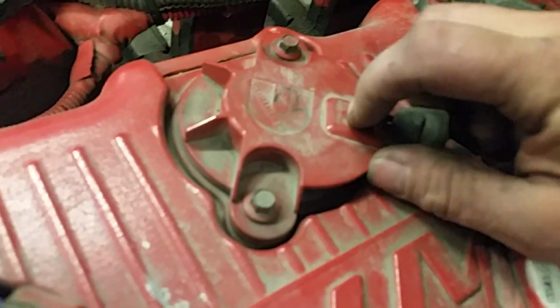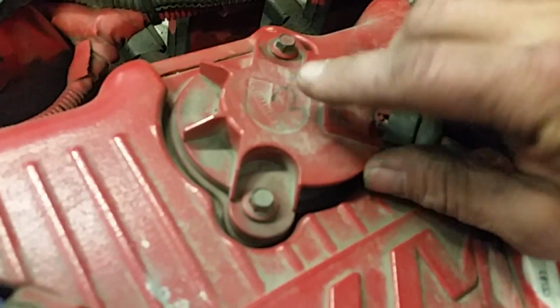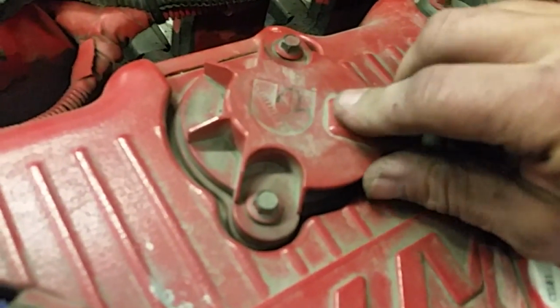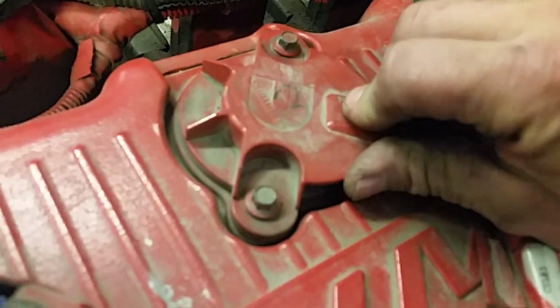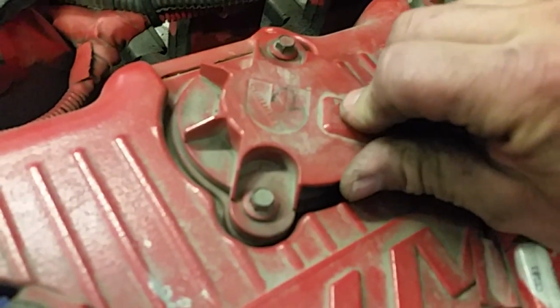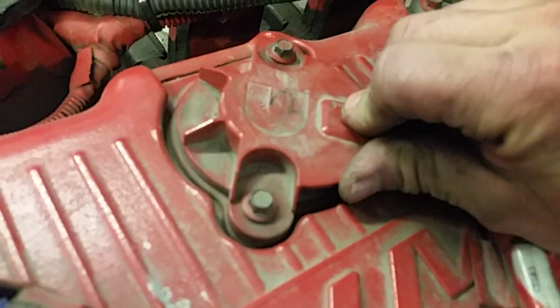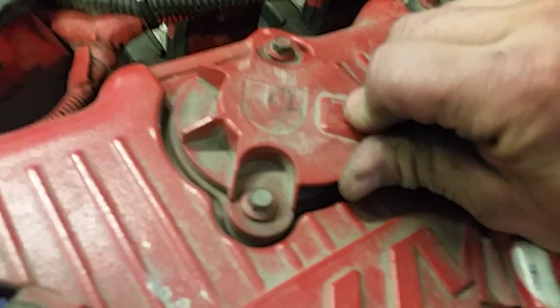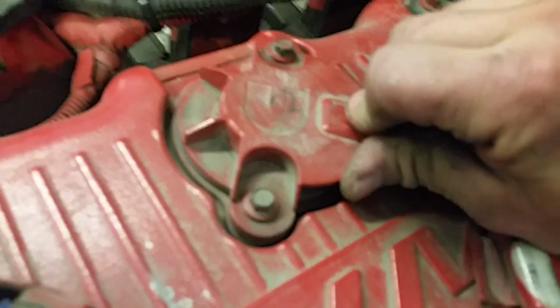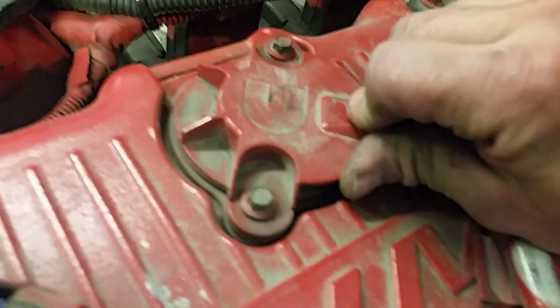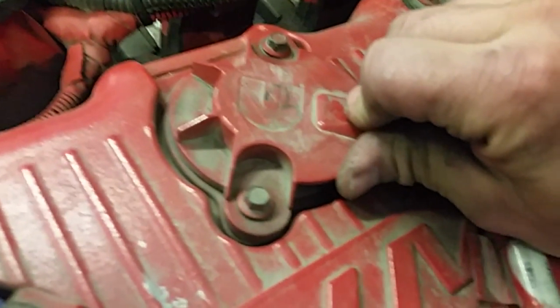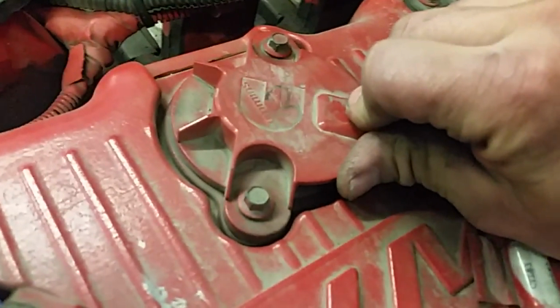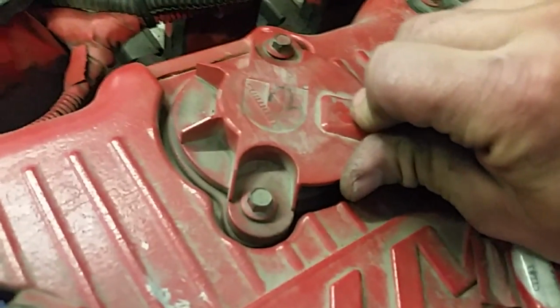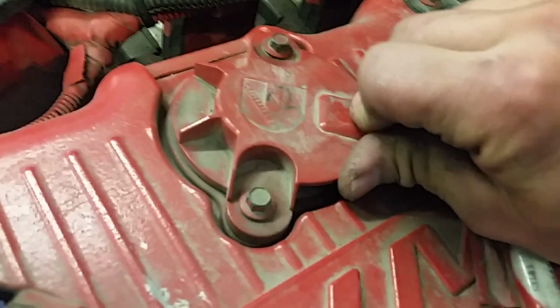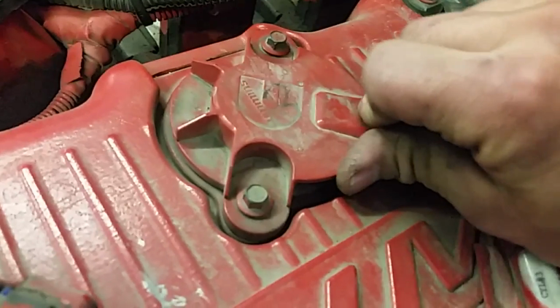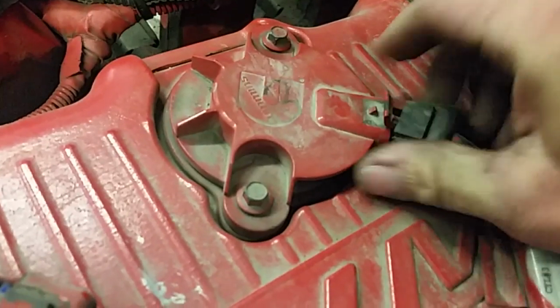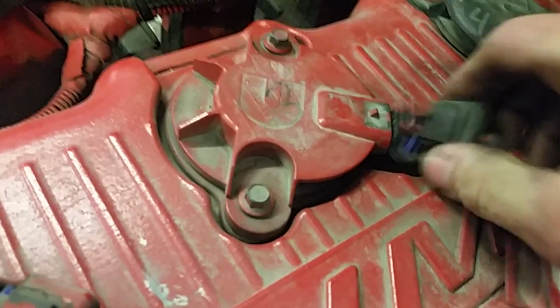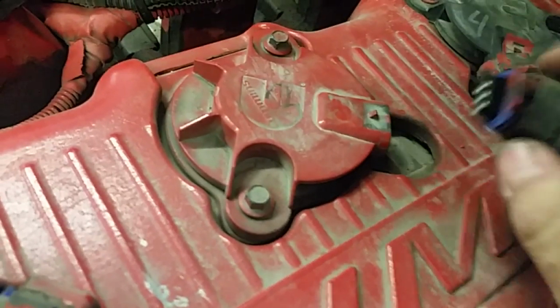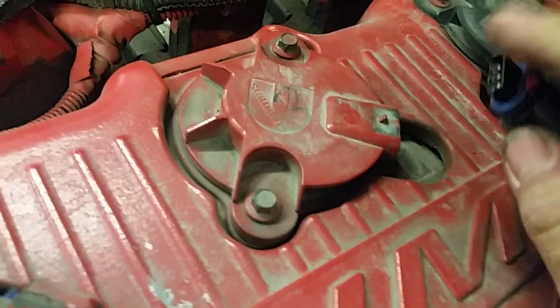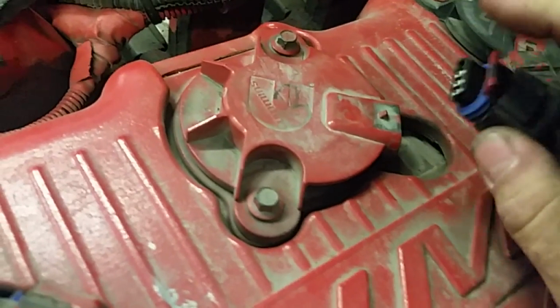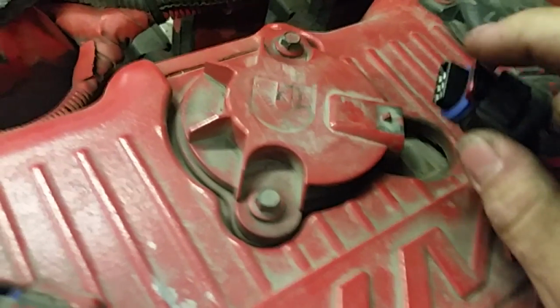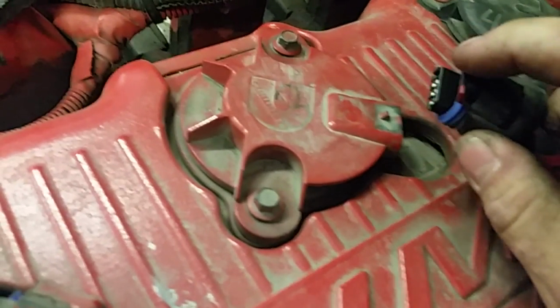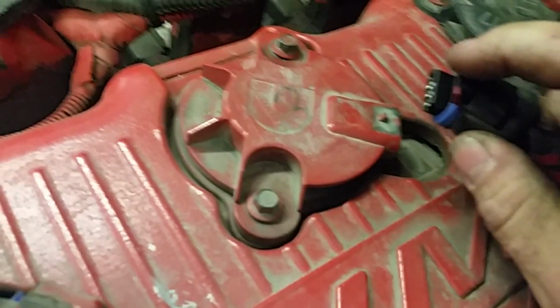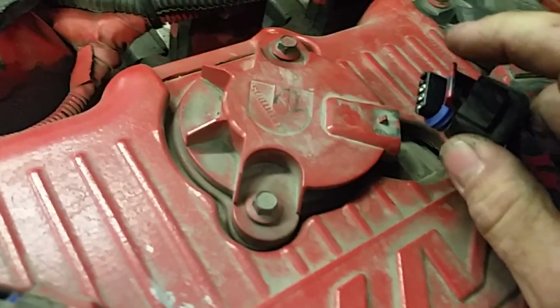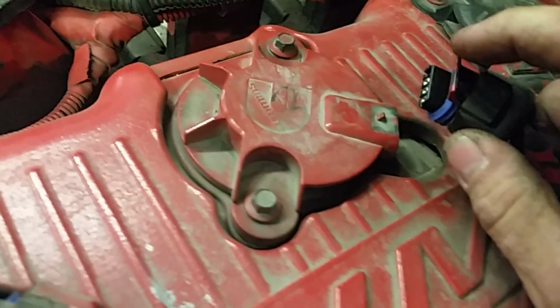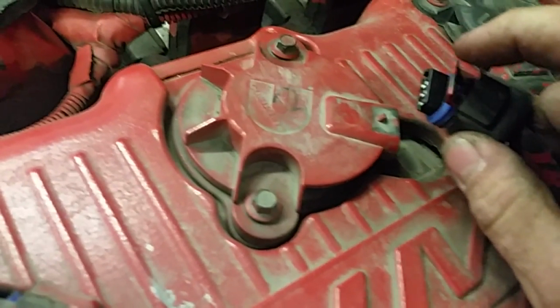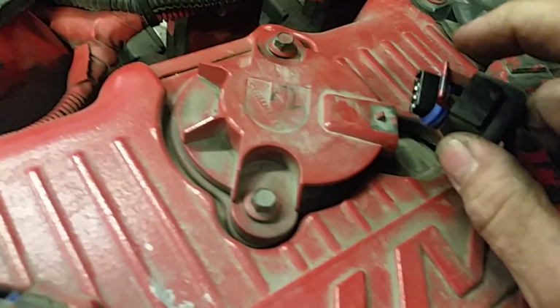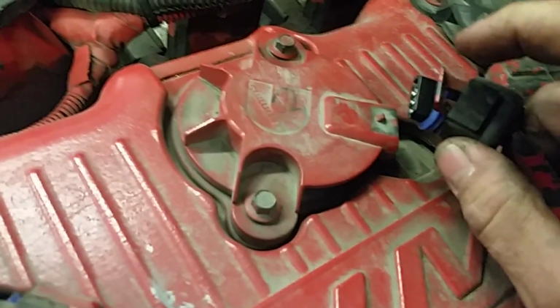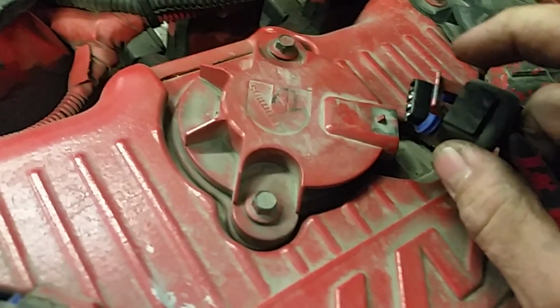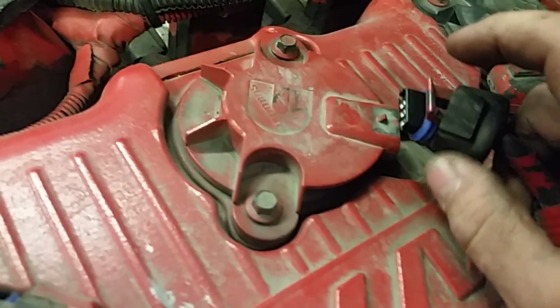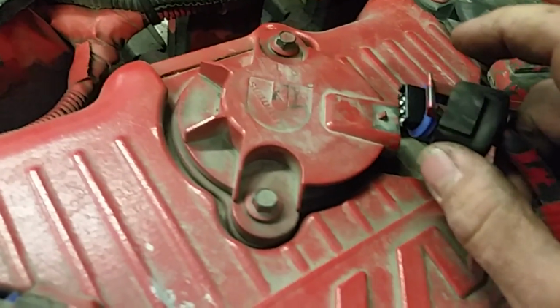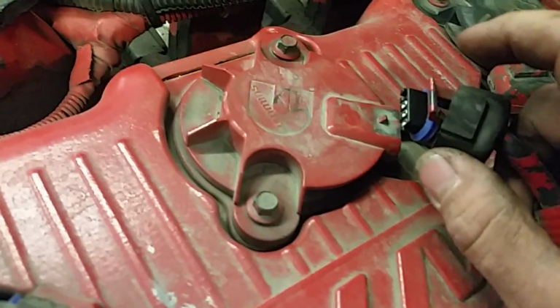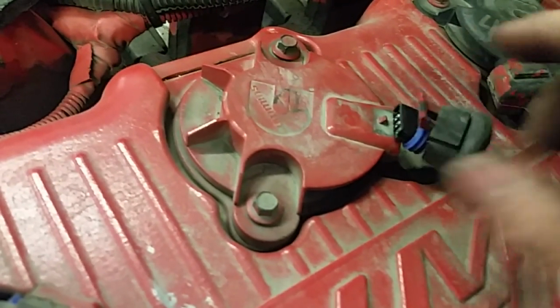You want to be real careful, because otherwise you break these guys off and you're kind of screwed till you get it replaced.